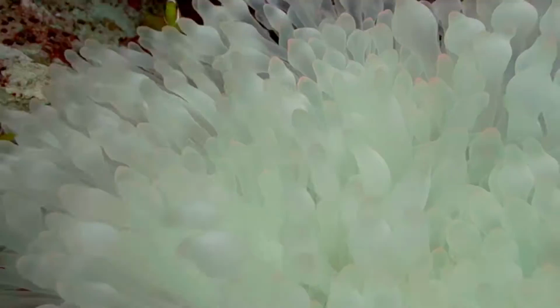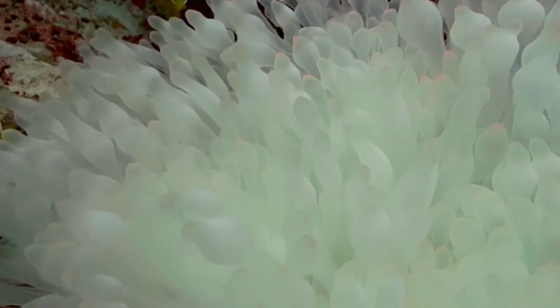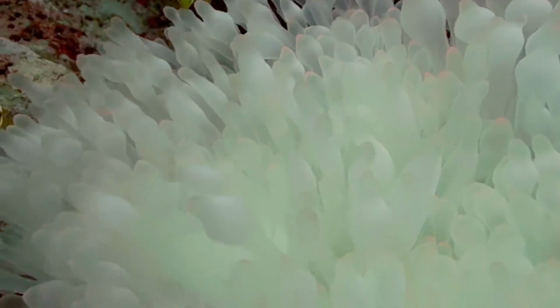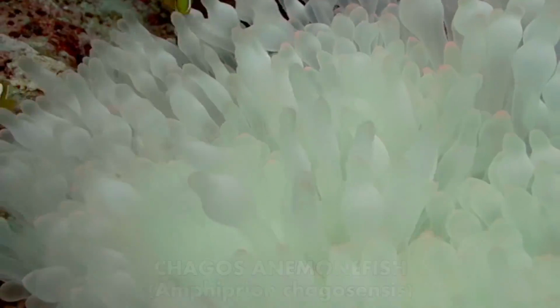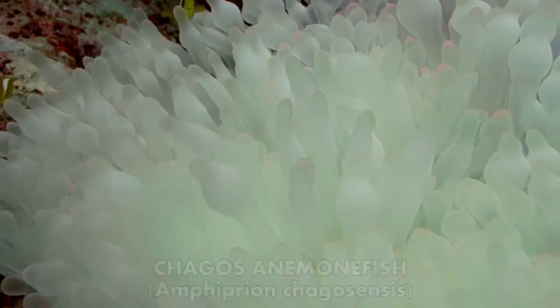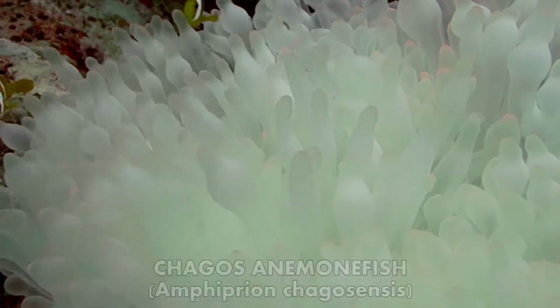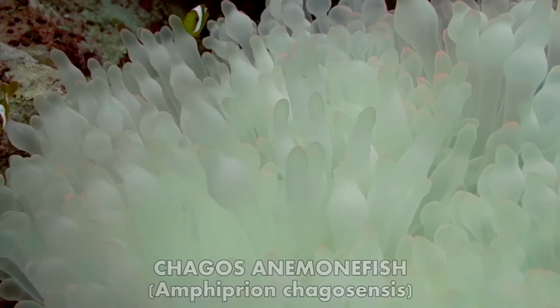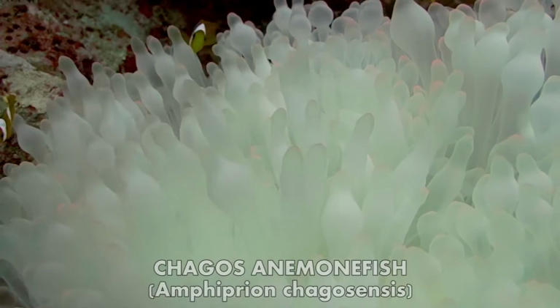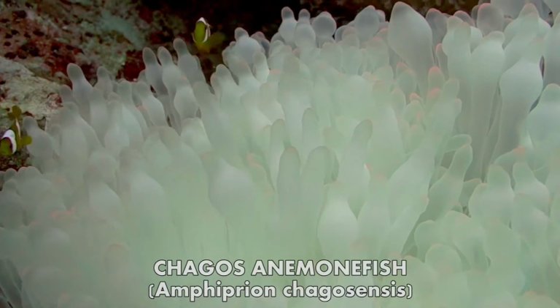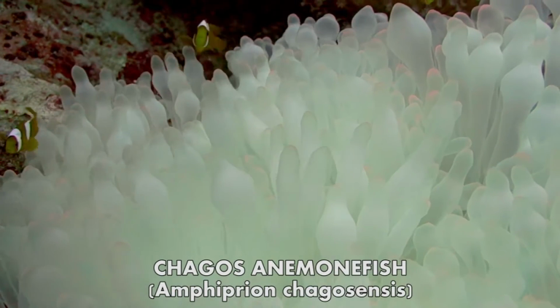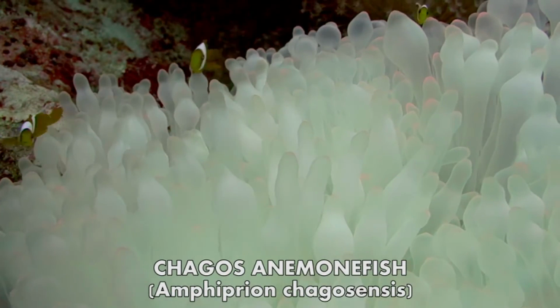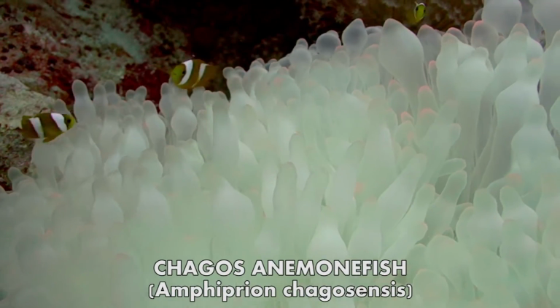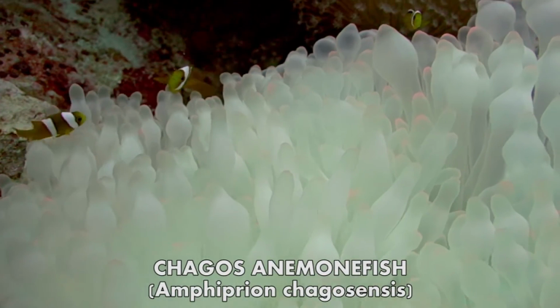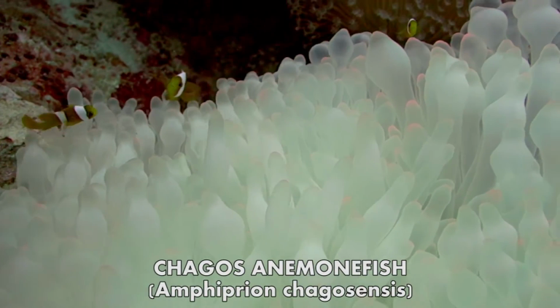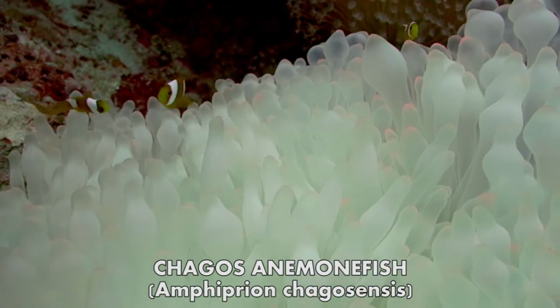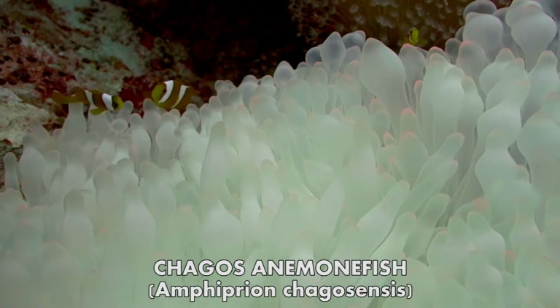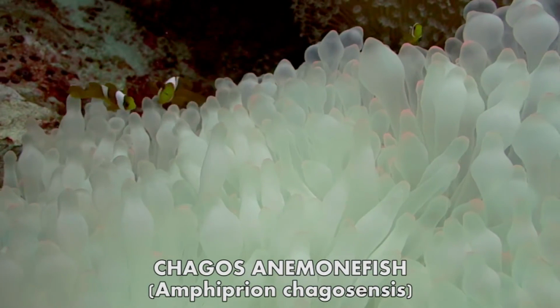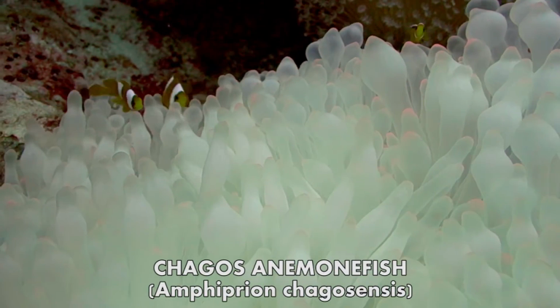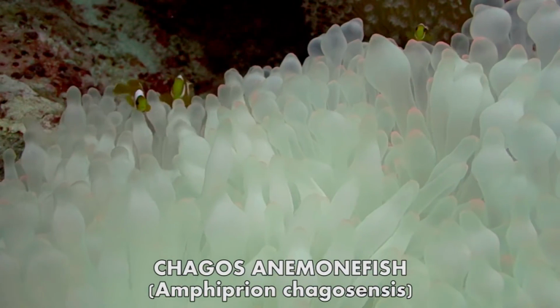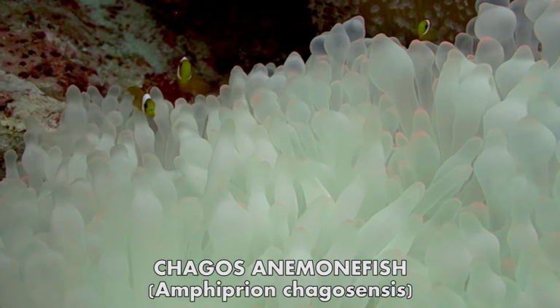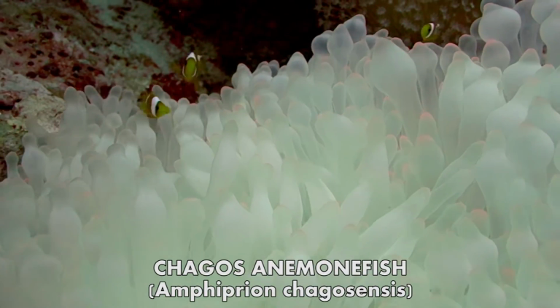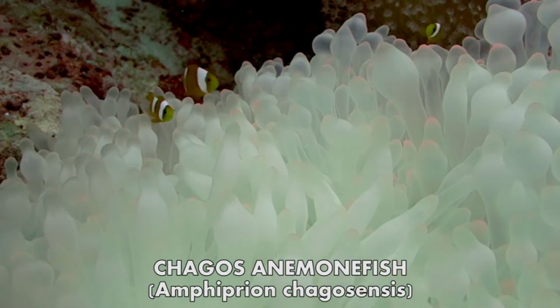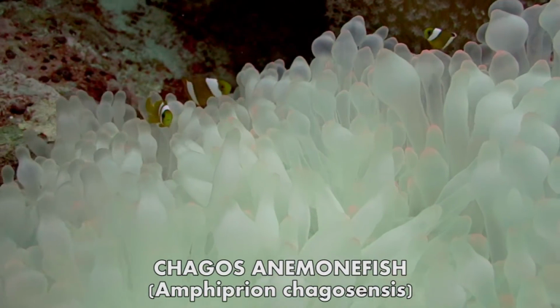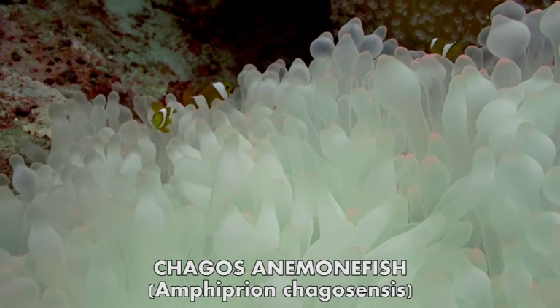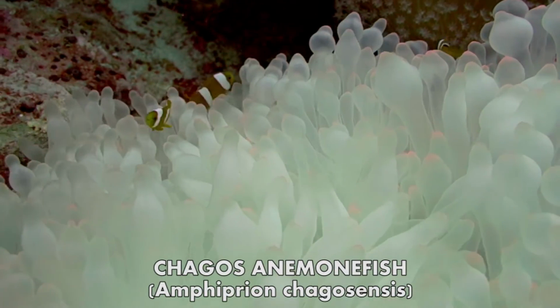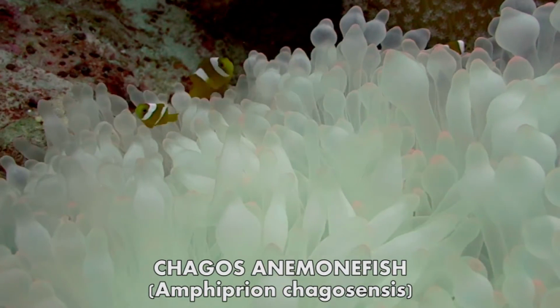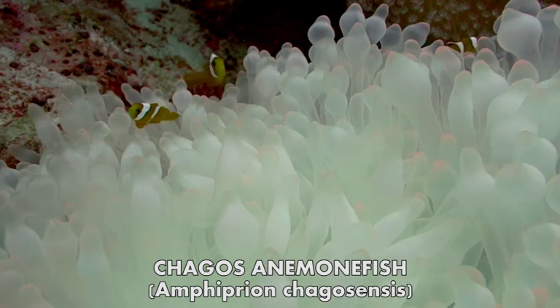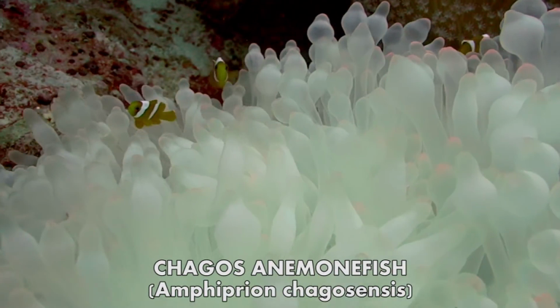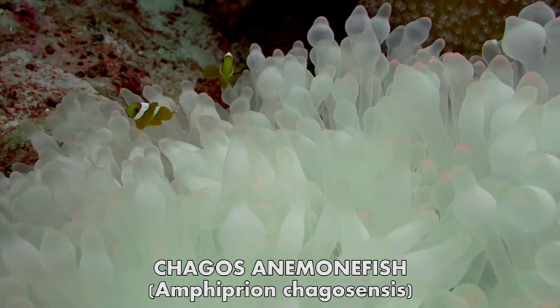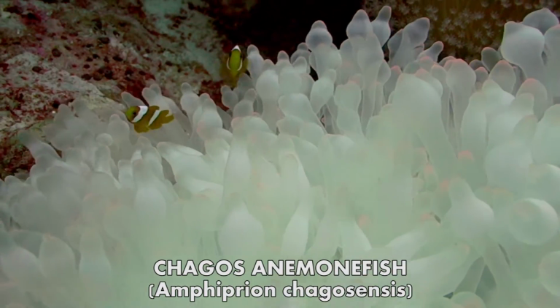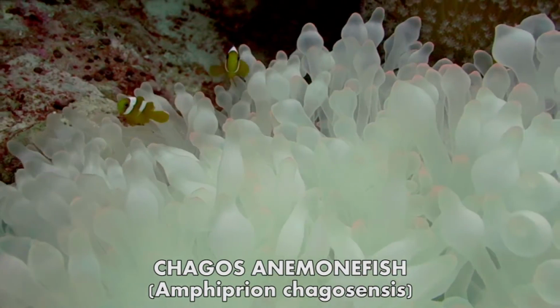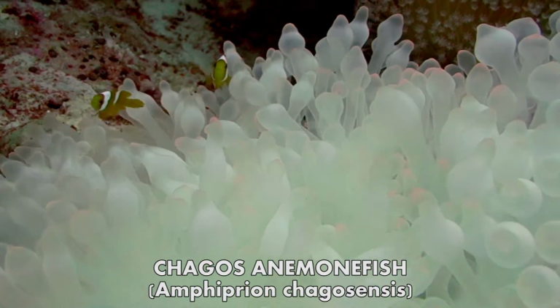Some occur nowhere else on earth, breeding only here amongst these atolls.